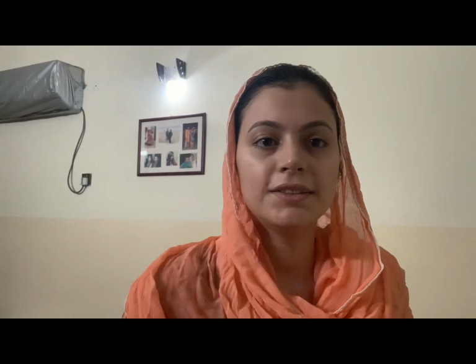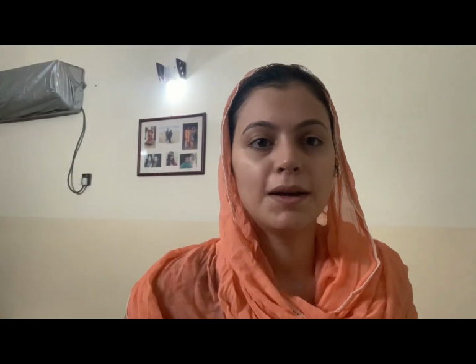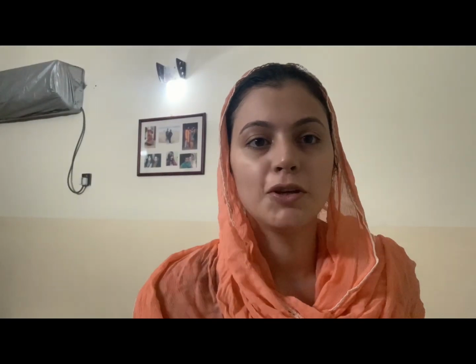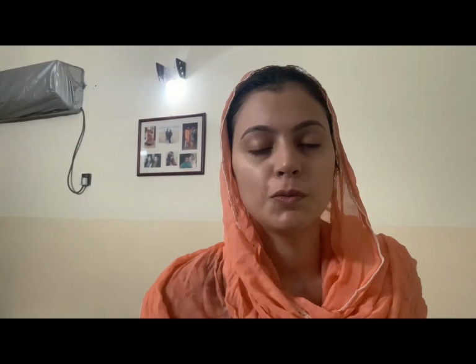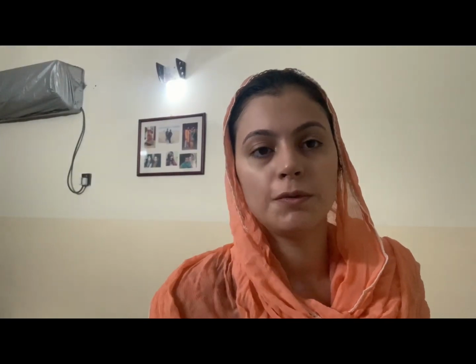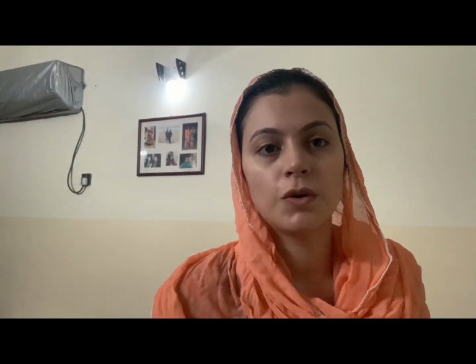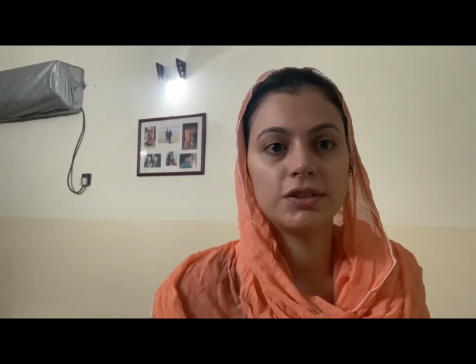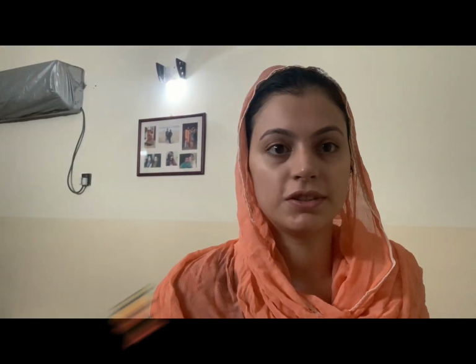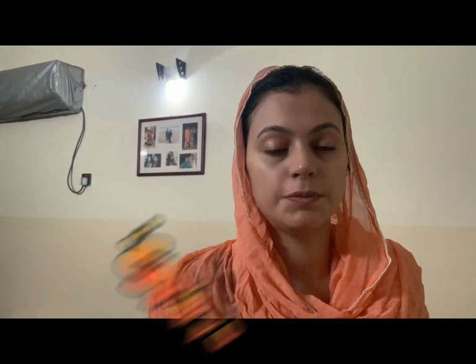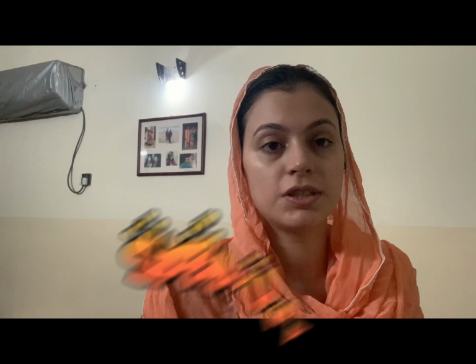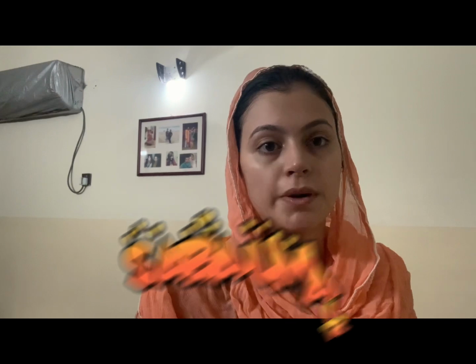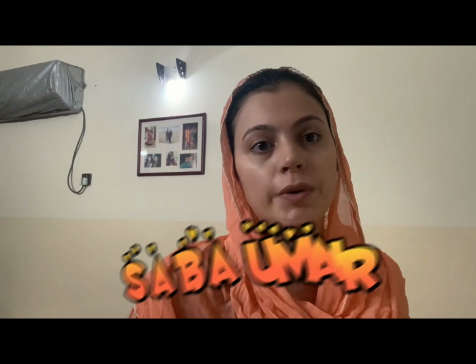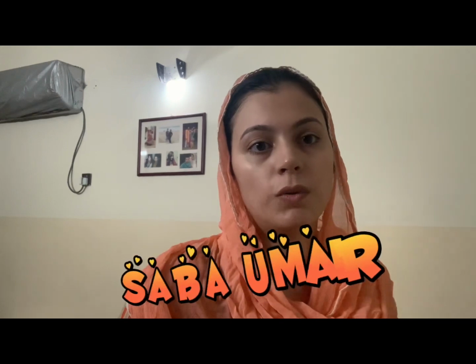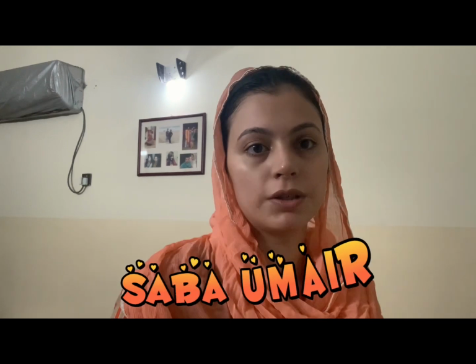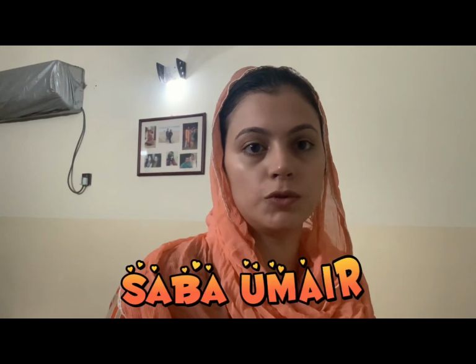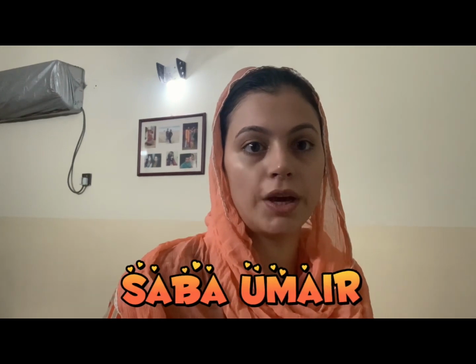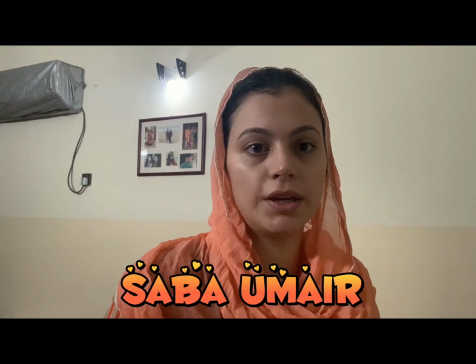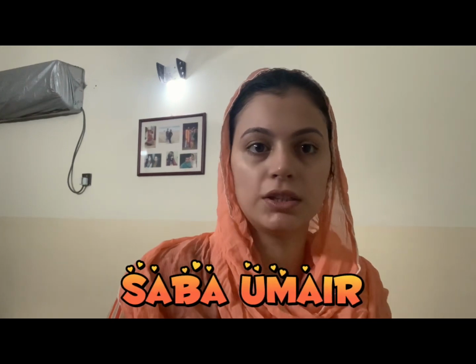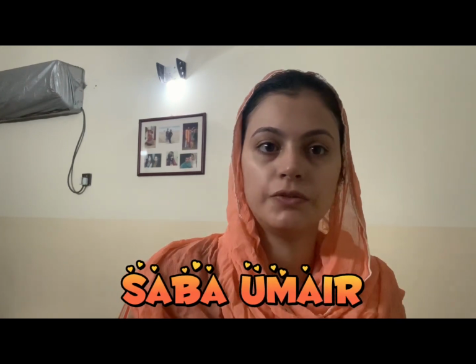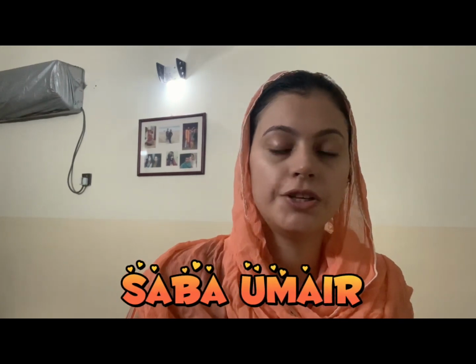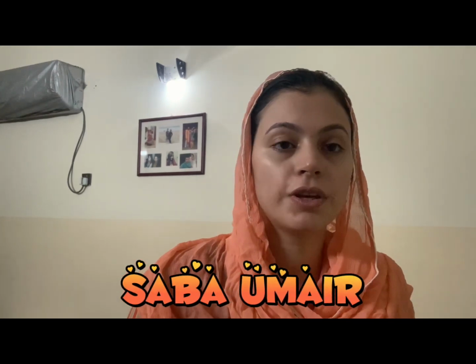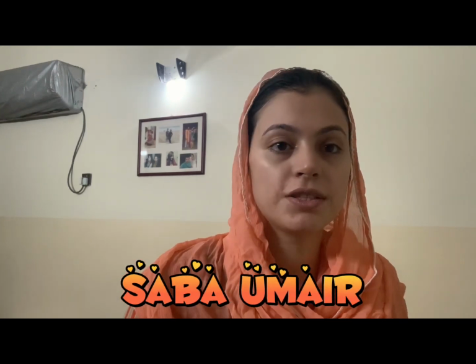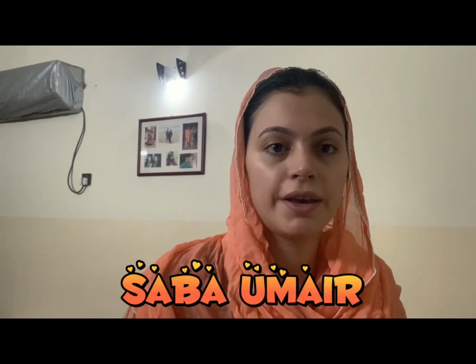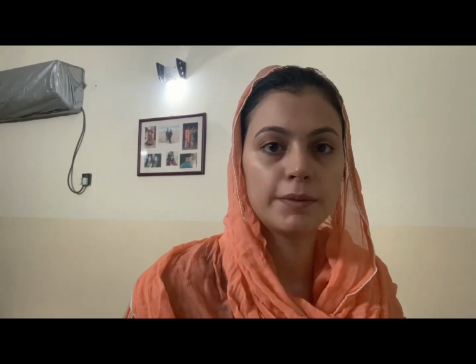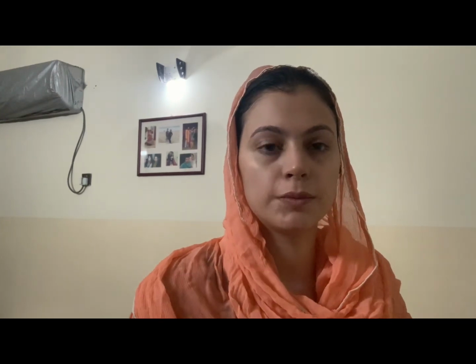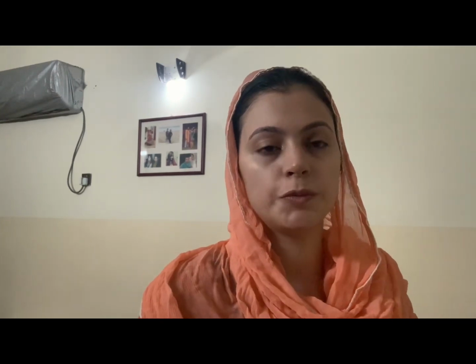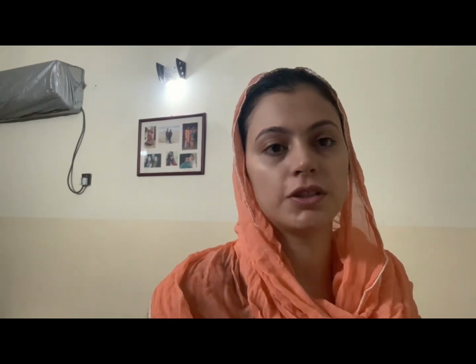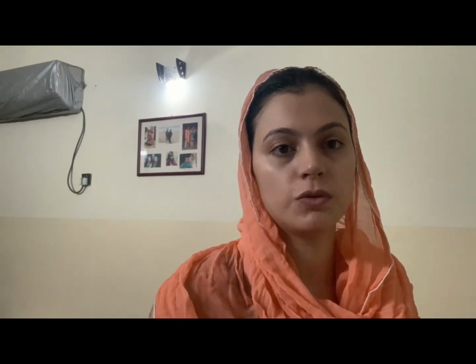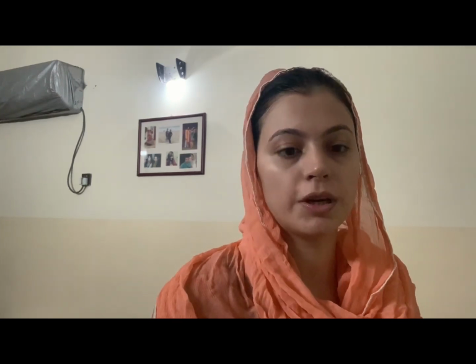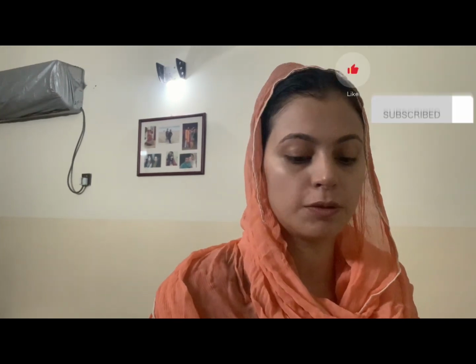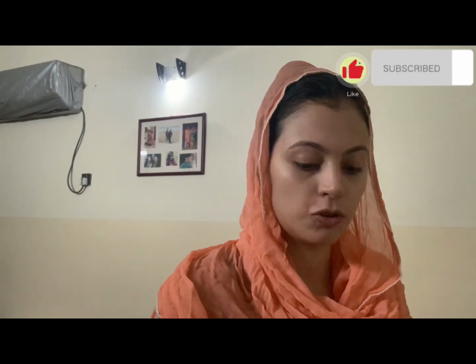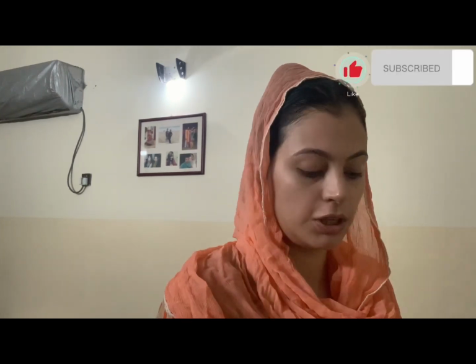Assalamualaikum everyone, this is me Sabao Mayer, welcome to another video. How are you all? I hope that you will be fine.